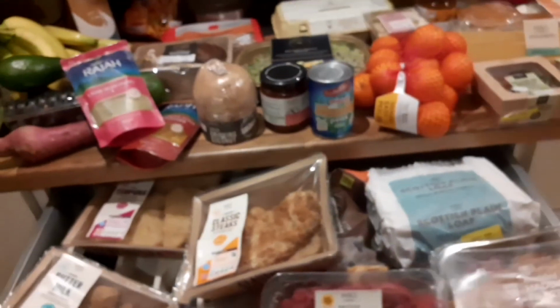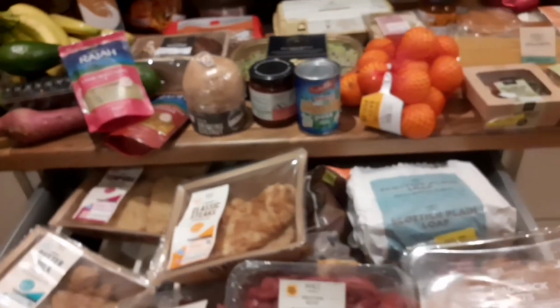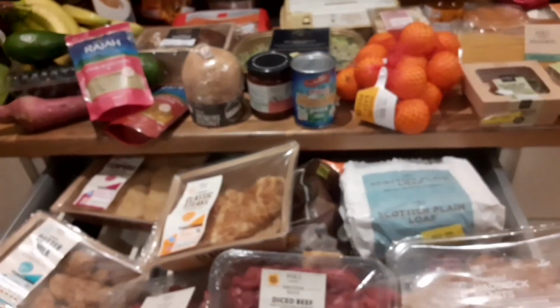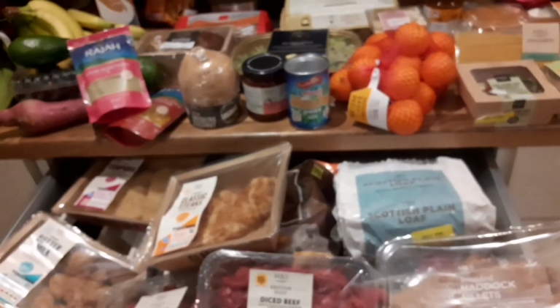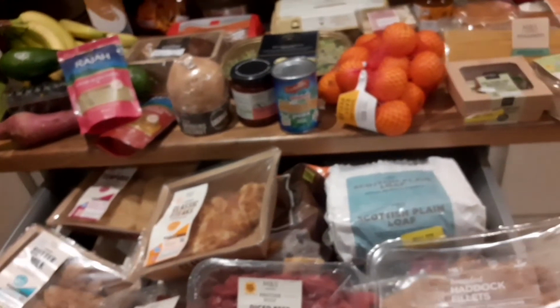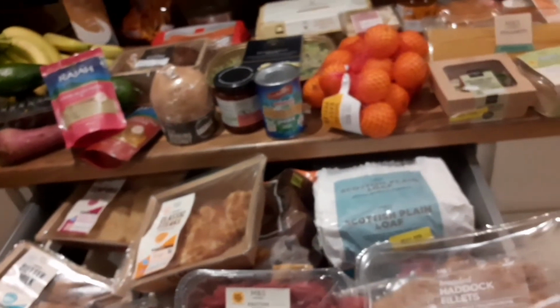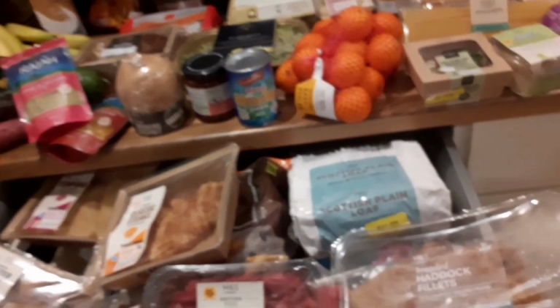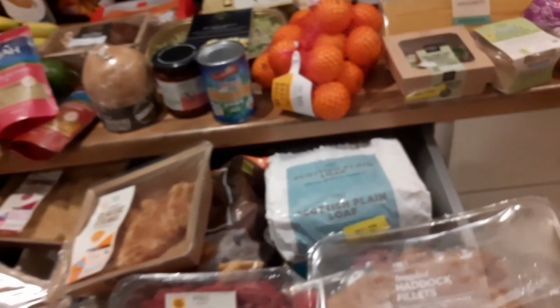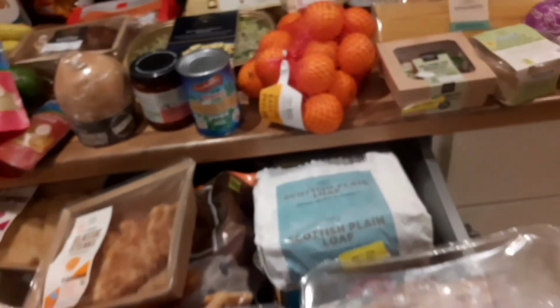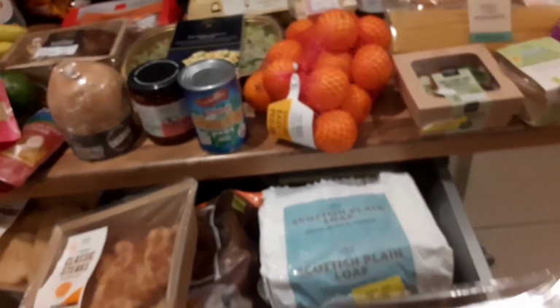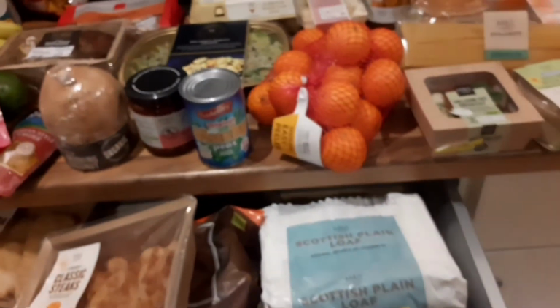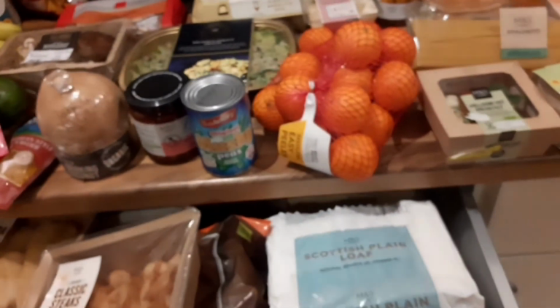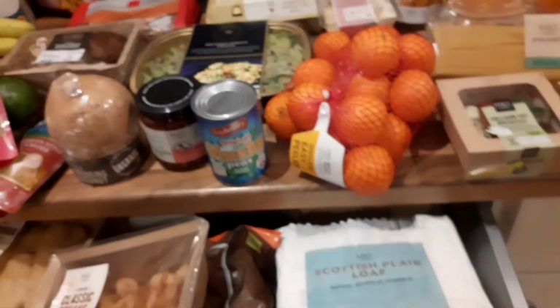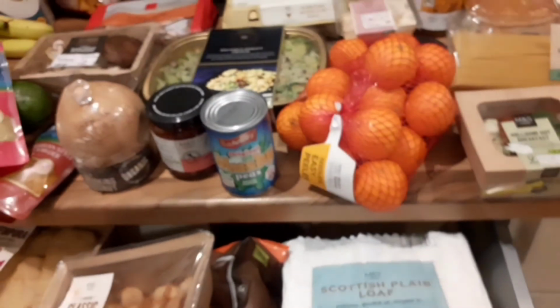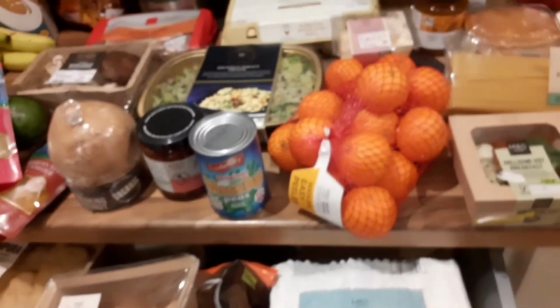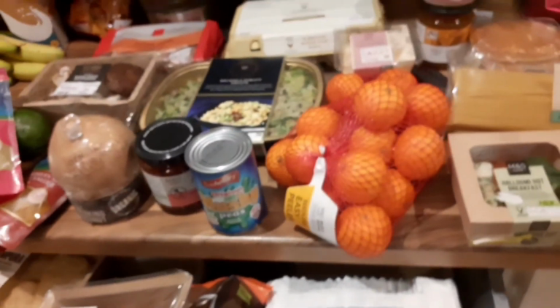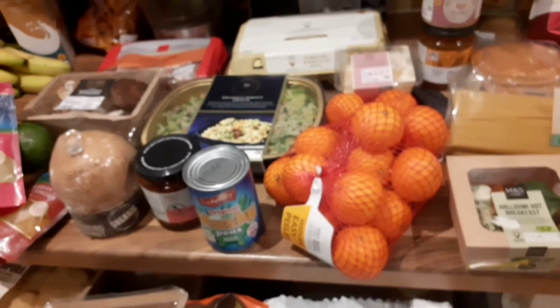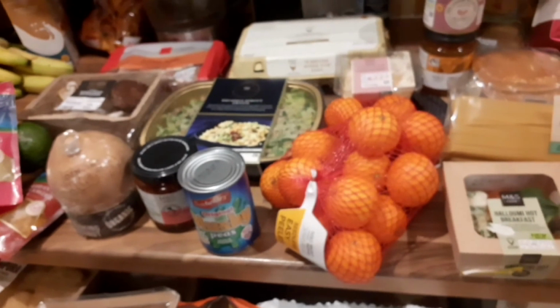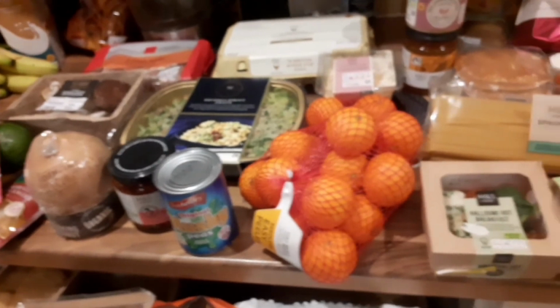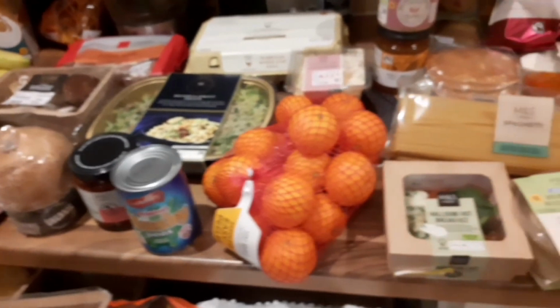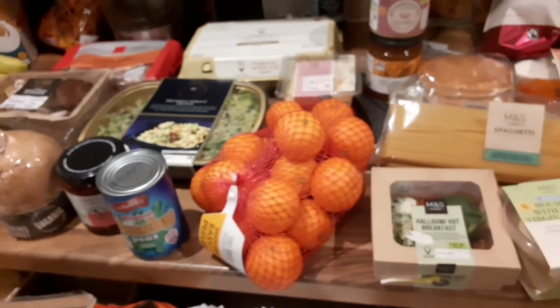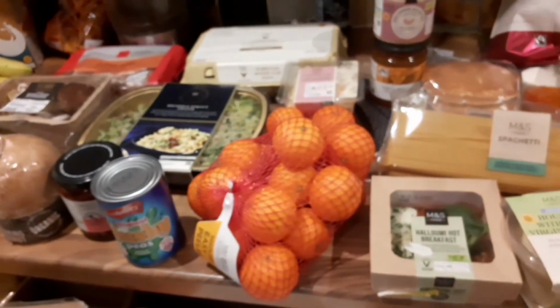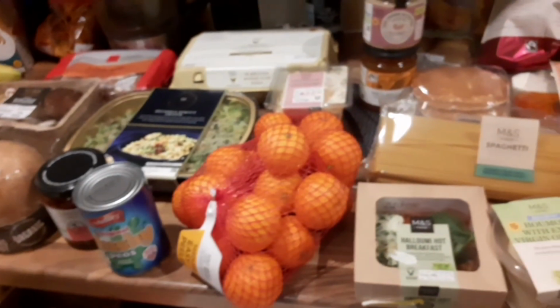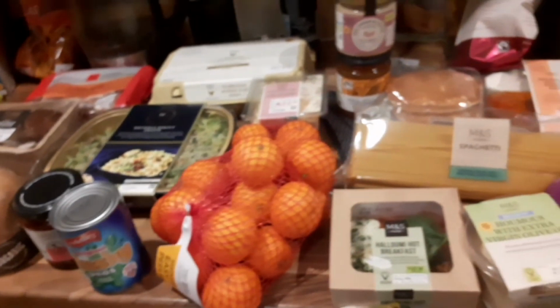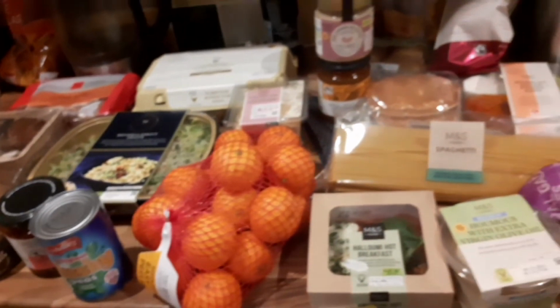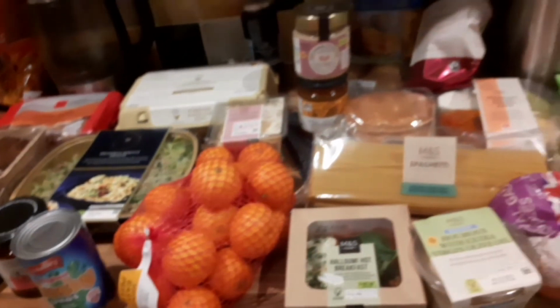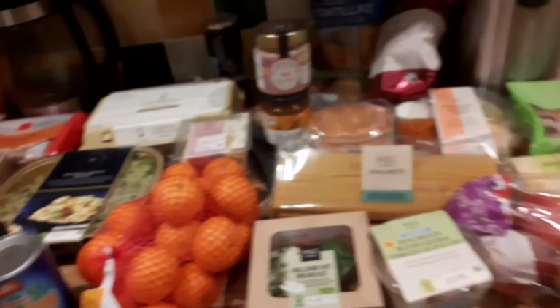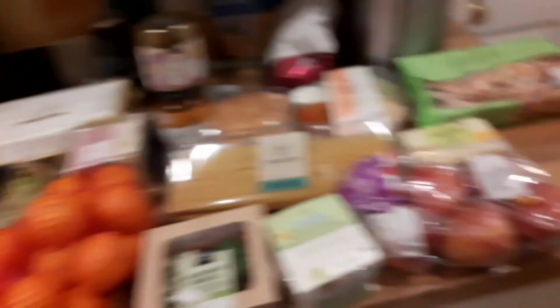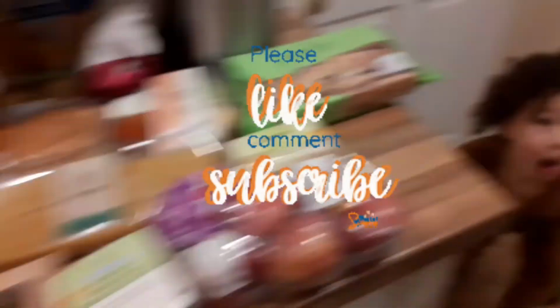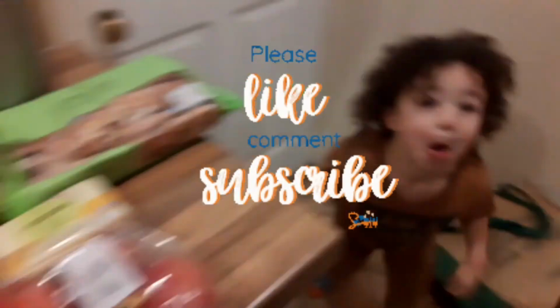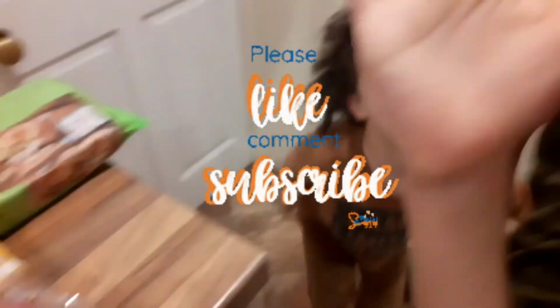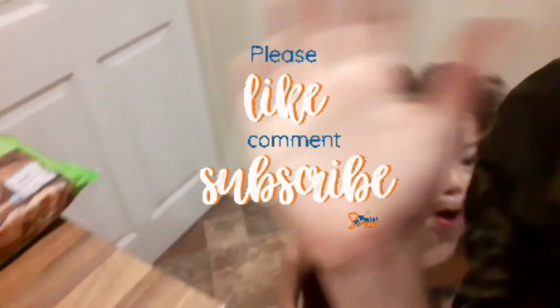I hope you like this video — if you did, please give it a thumbs up. If you're new here, we'd love it if you subscribed to the channel. Thanks for watching and we'll see you next time. Bye!